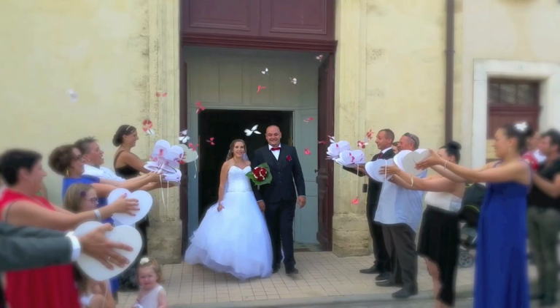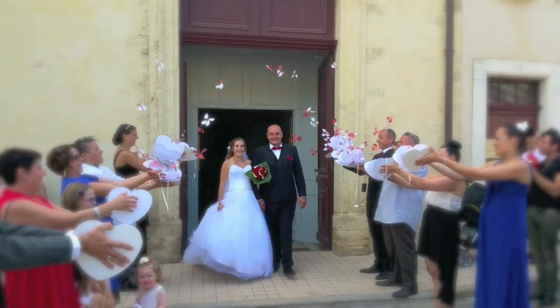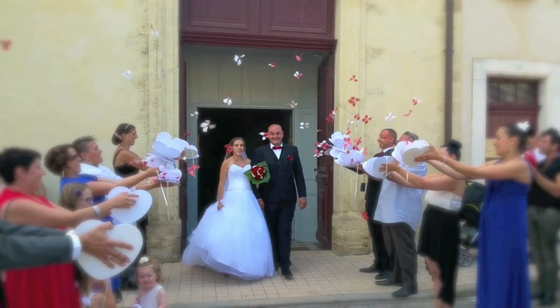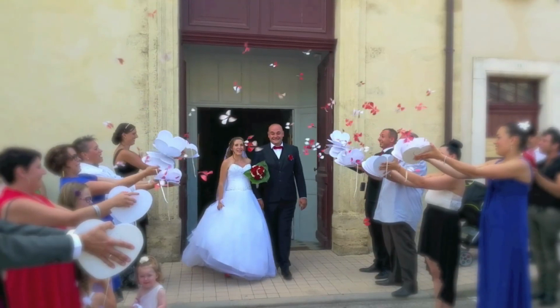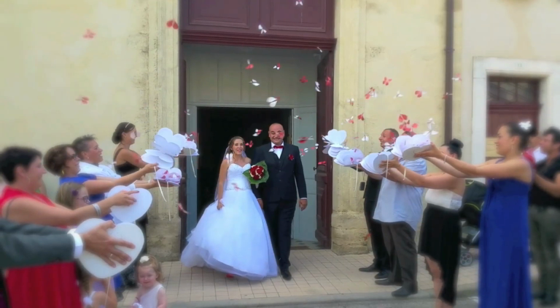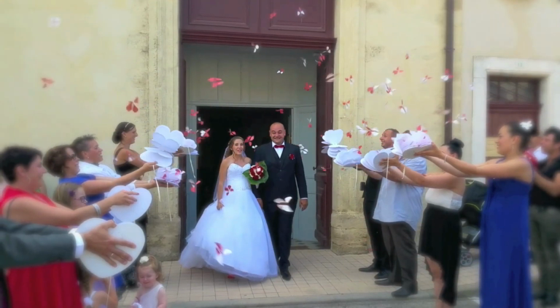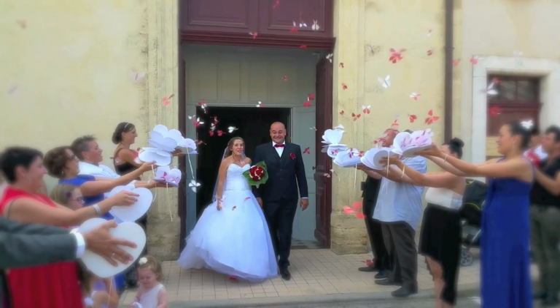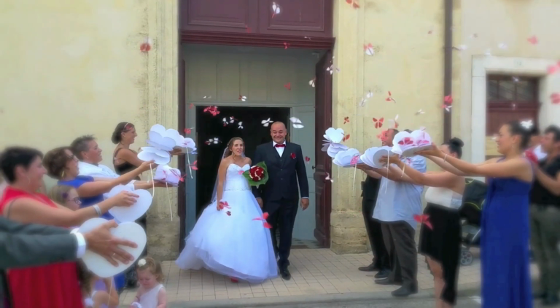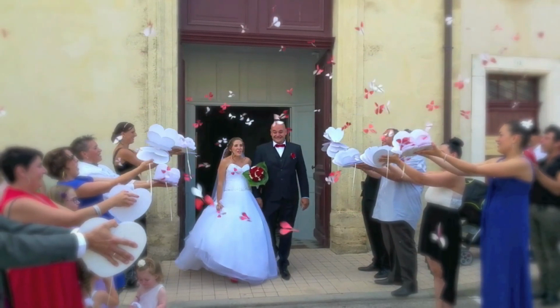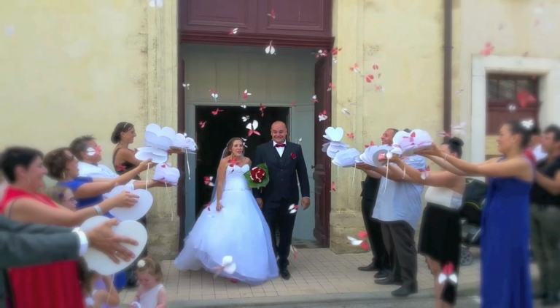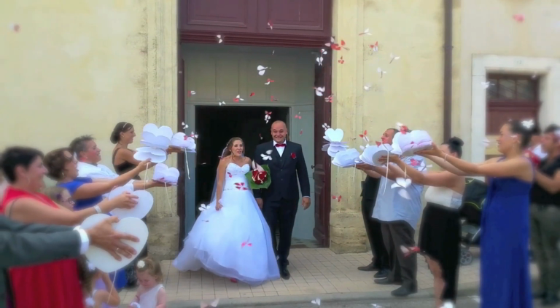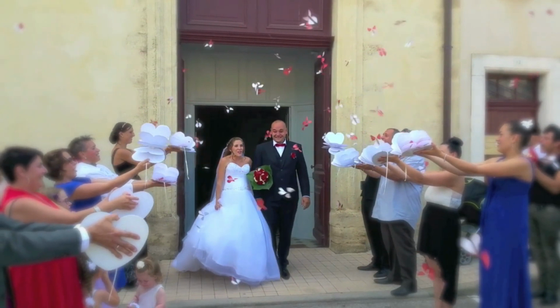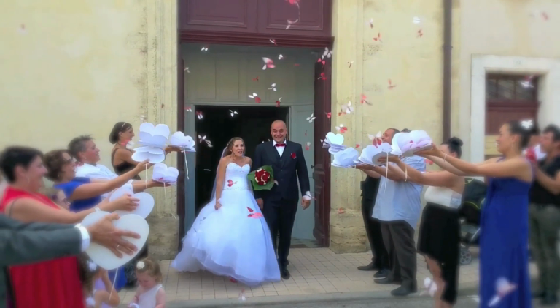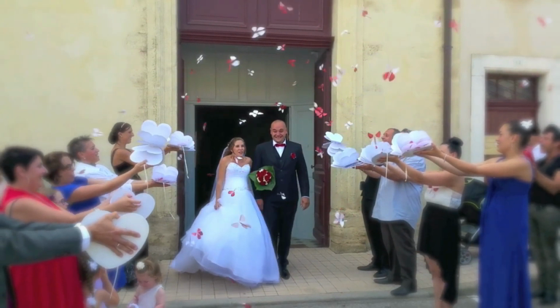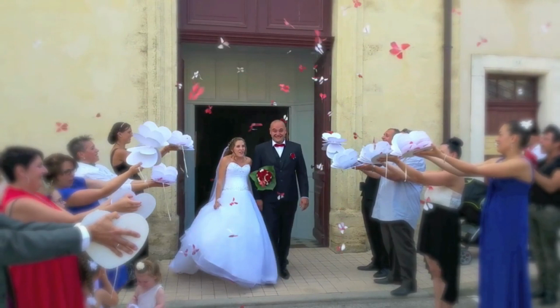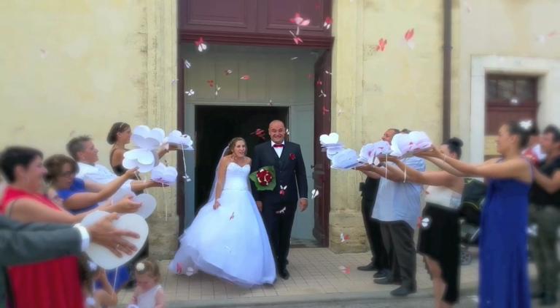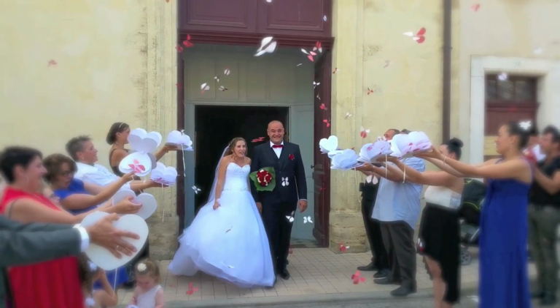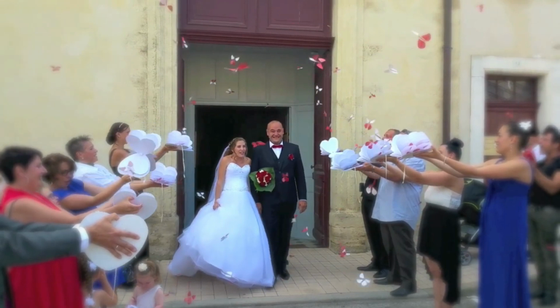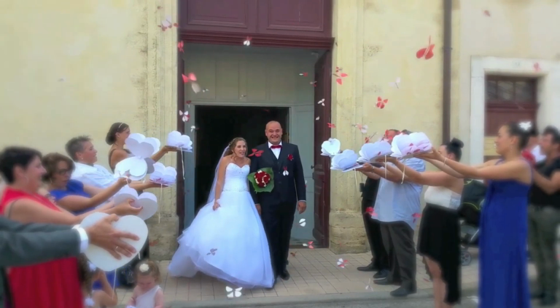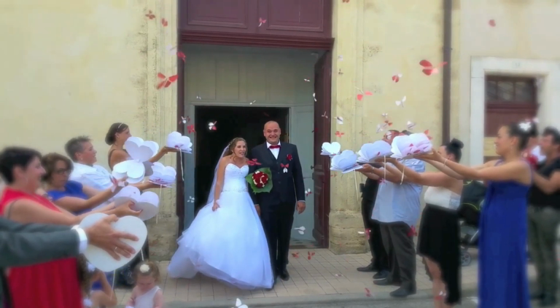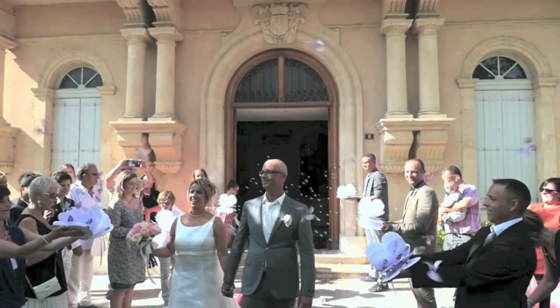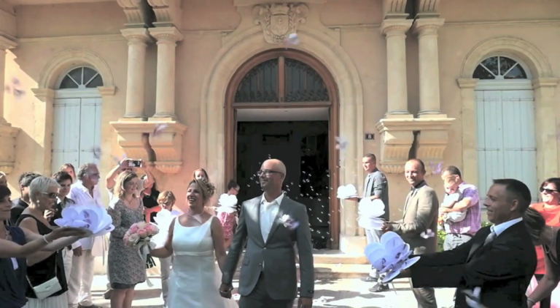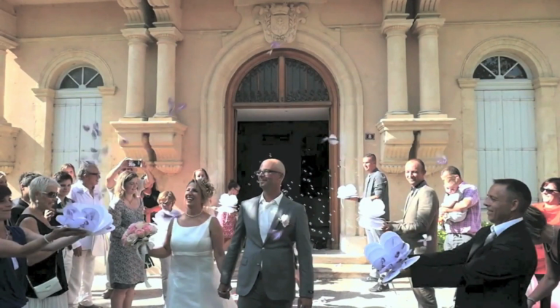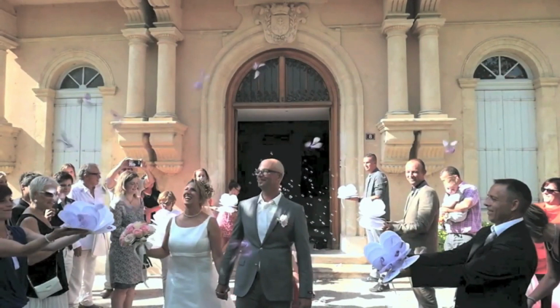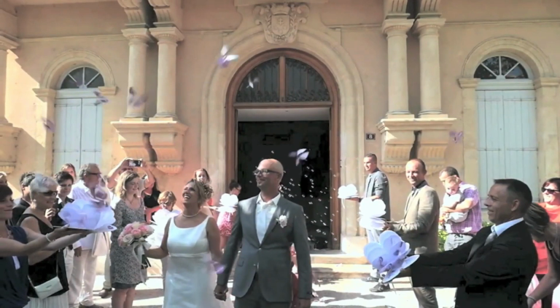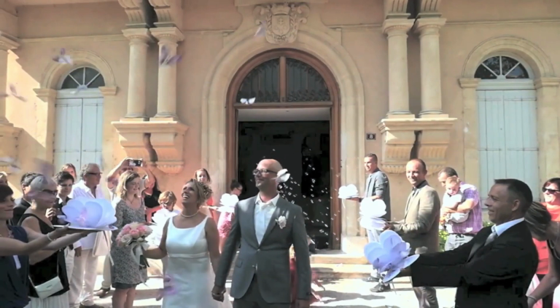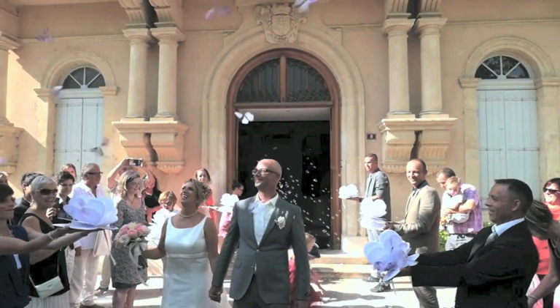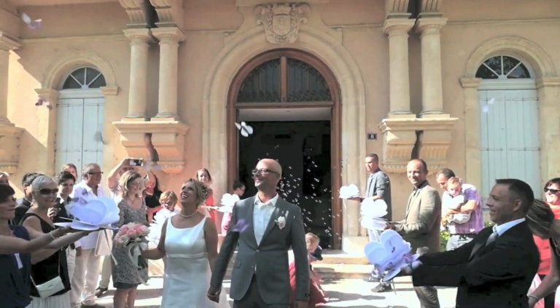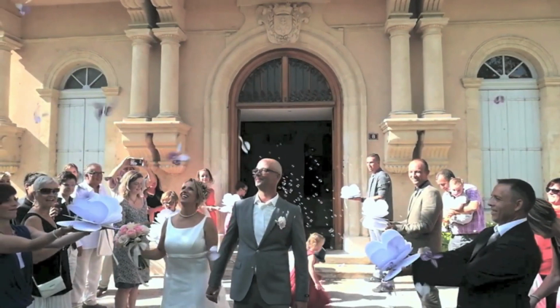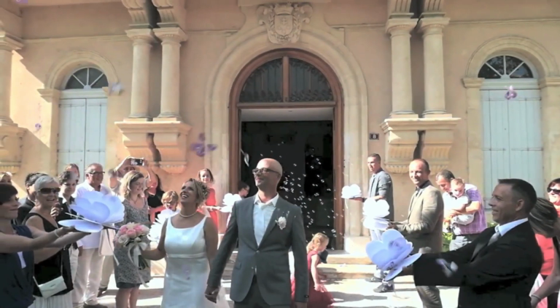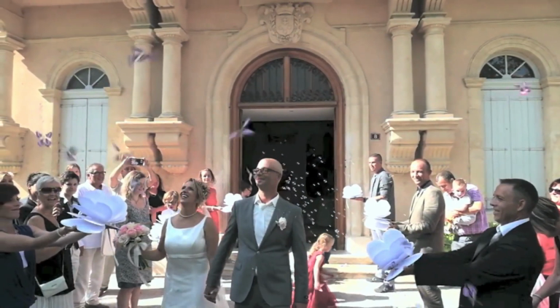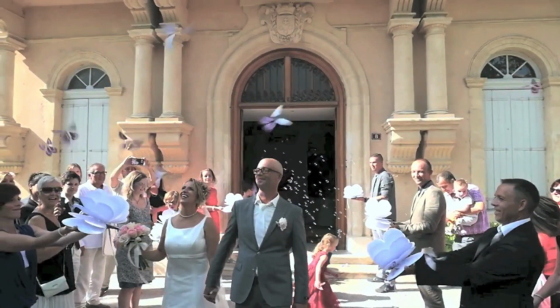Why settle for ordinary gift-giving when you can add a sprinkle of enchantment? It's like a mini fireworks show, but with butterflies.